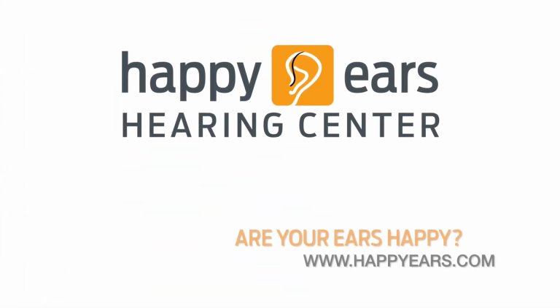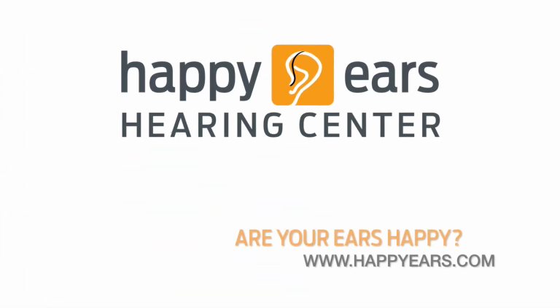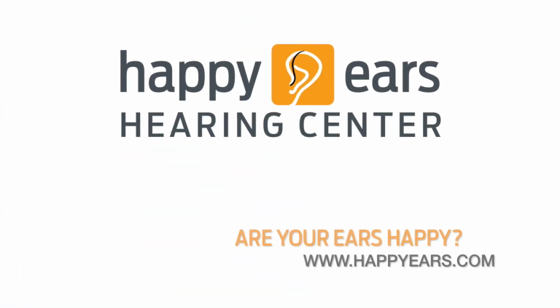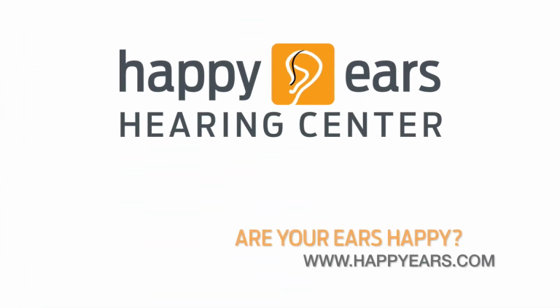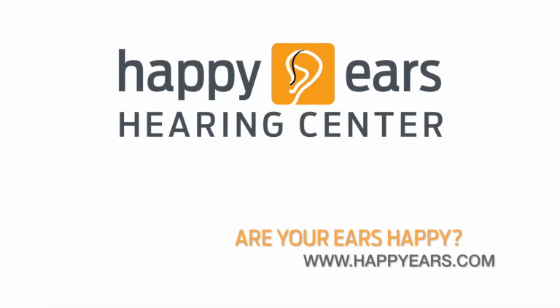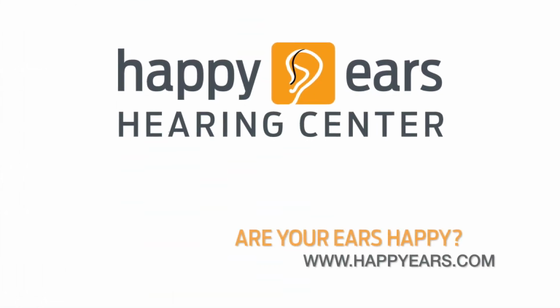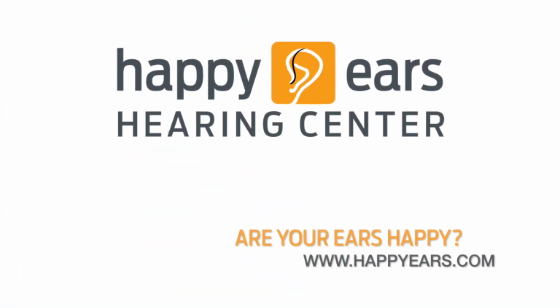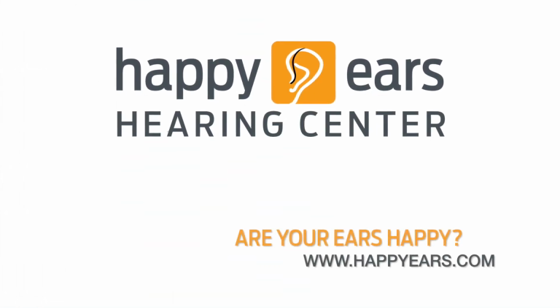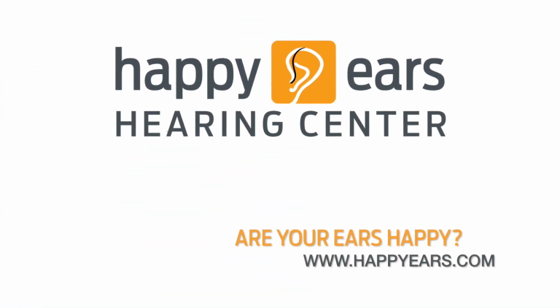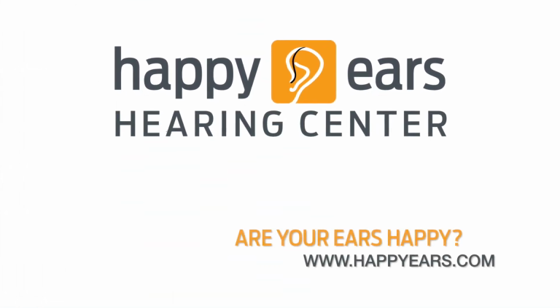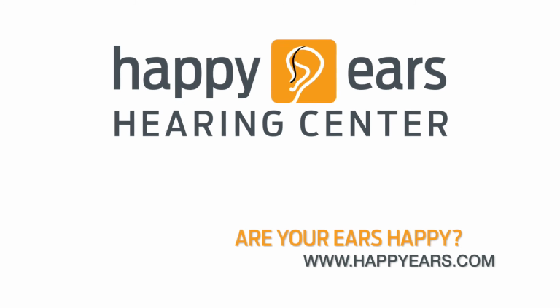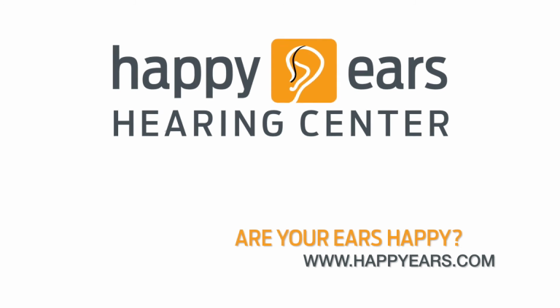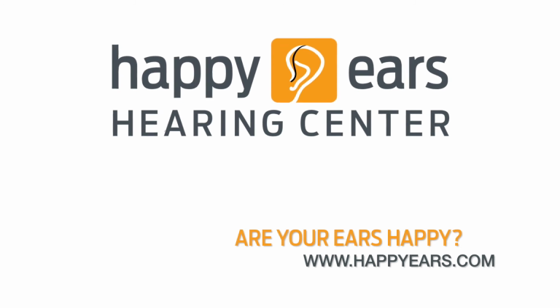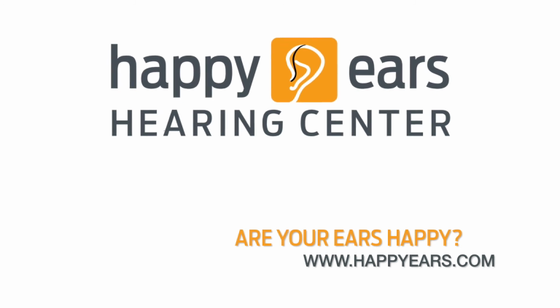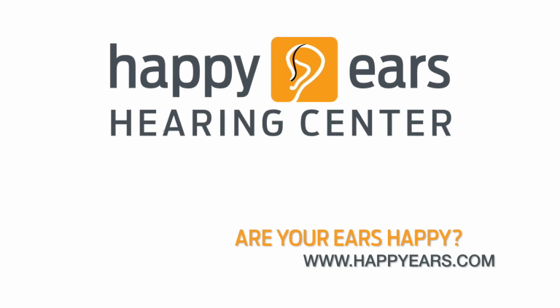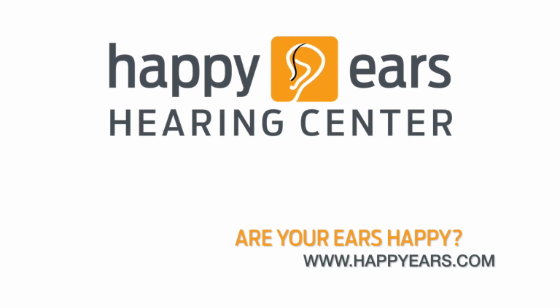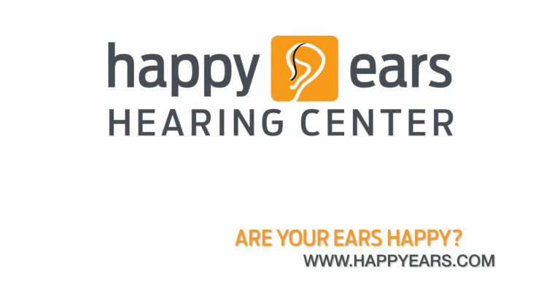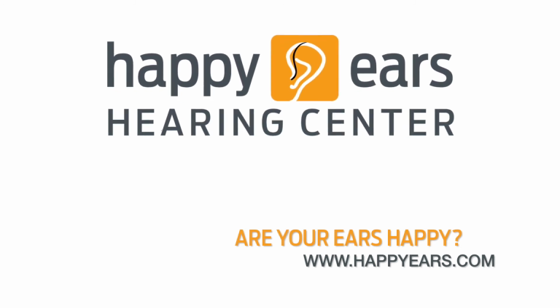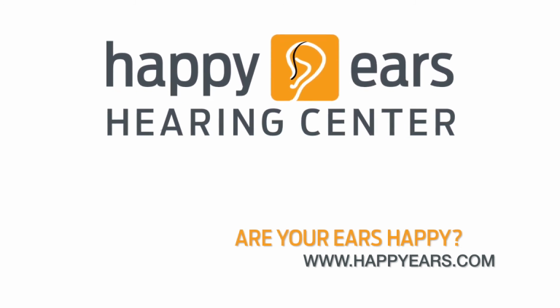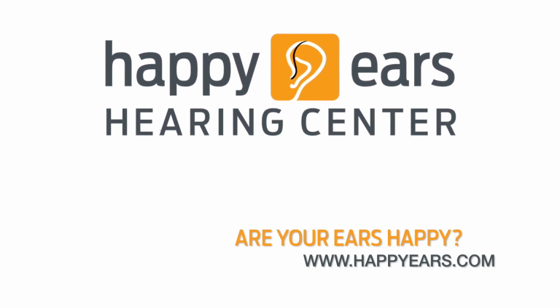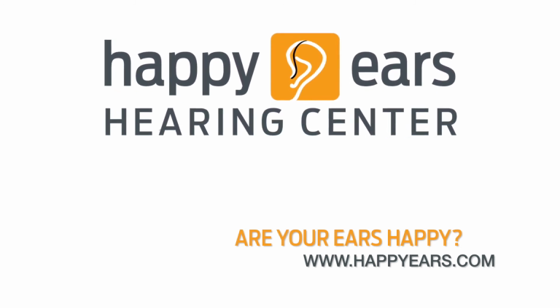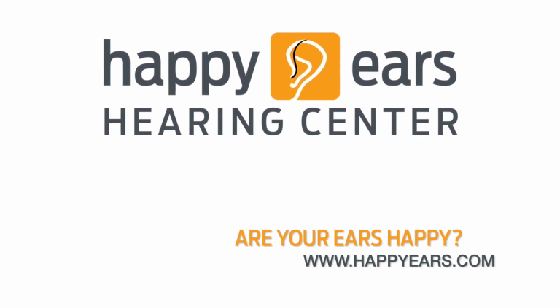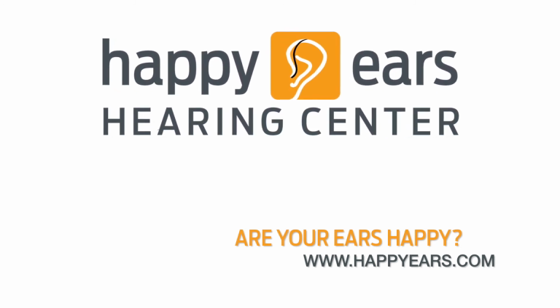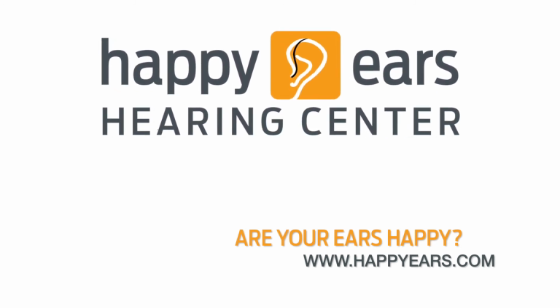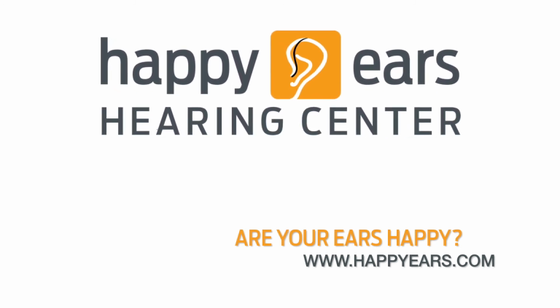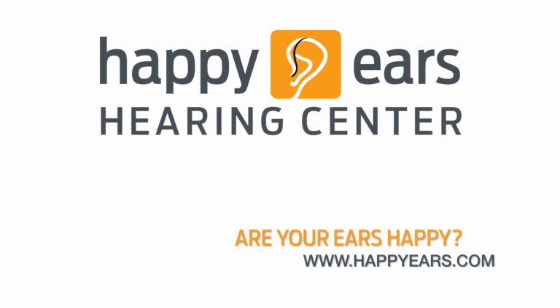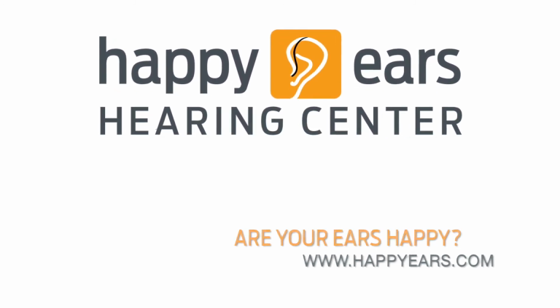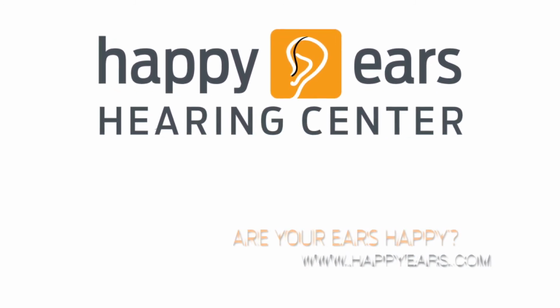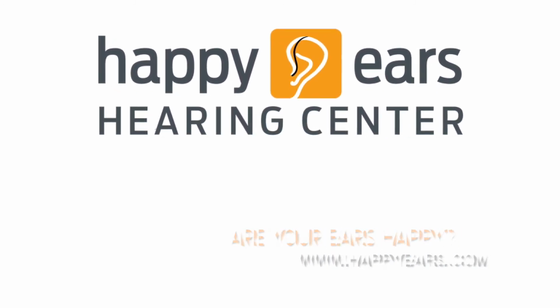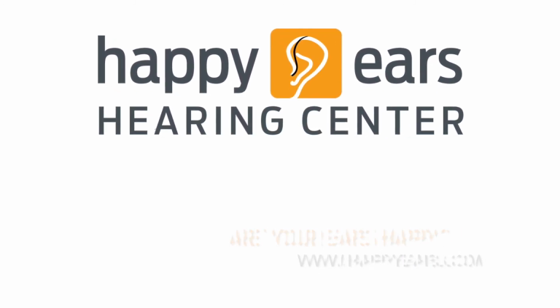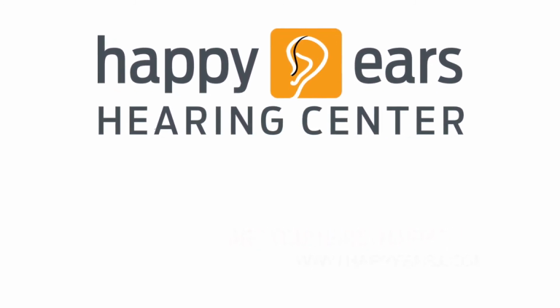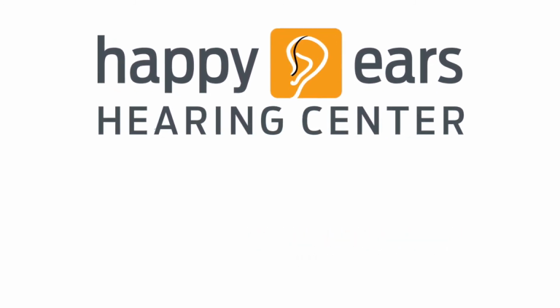To learn more, be sure to click Subscribe and ring the bell for notifications on videos just like this one.